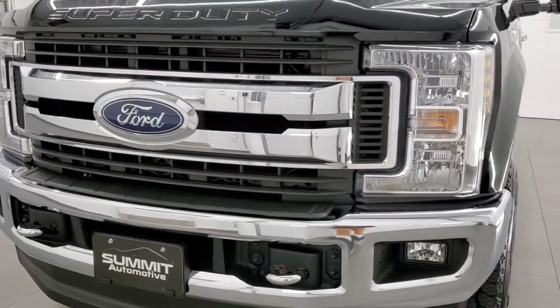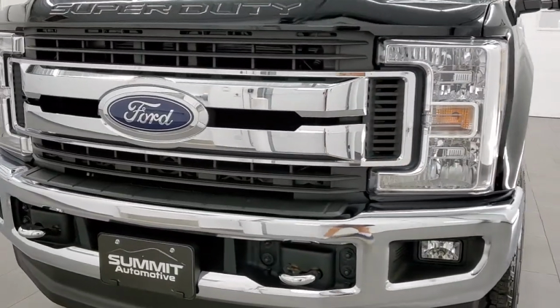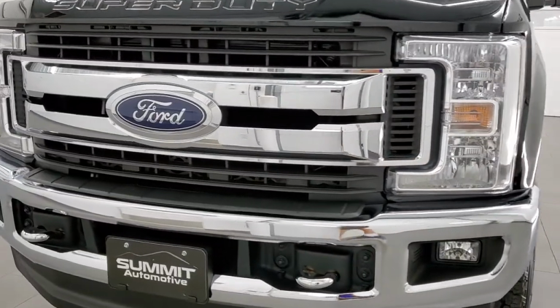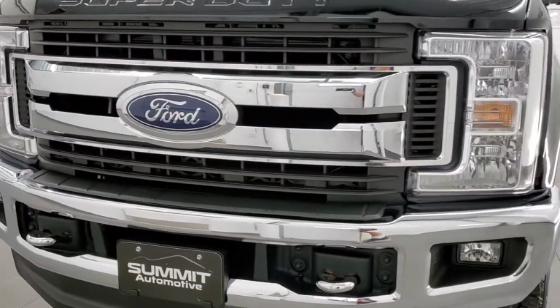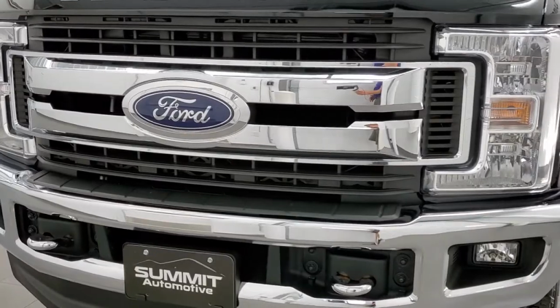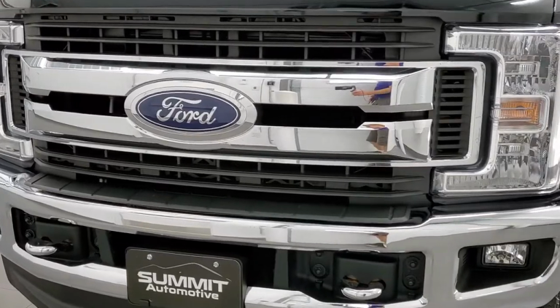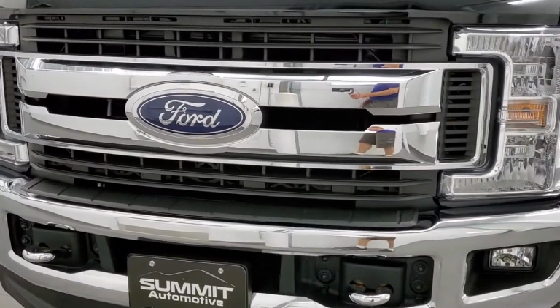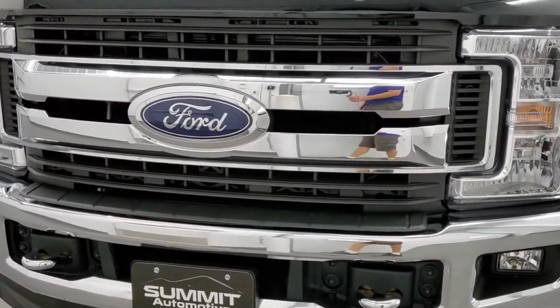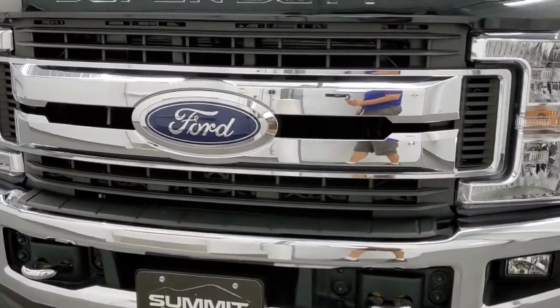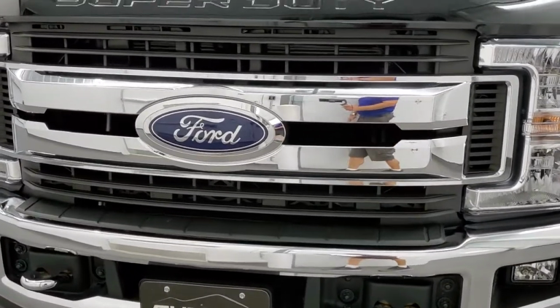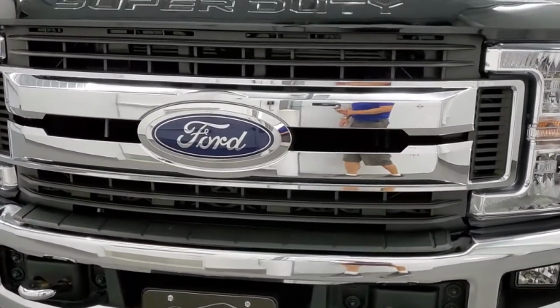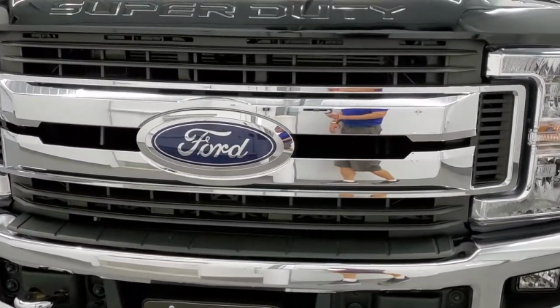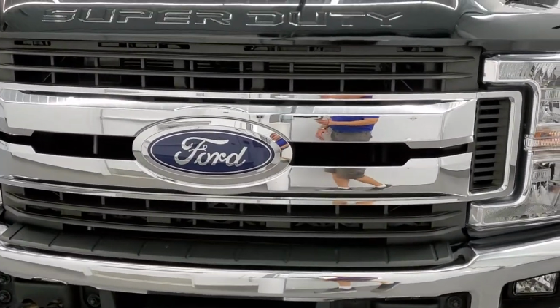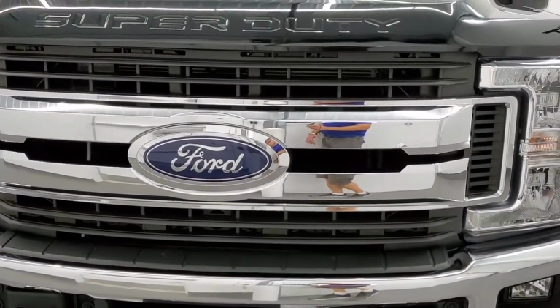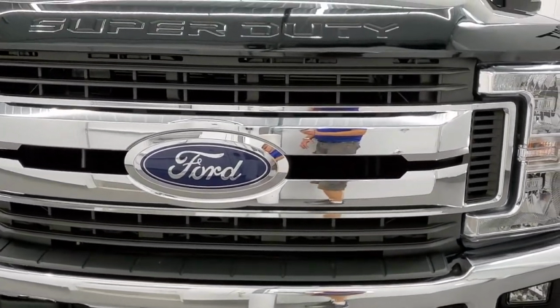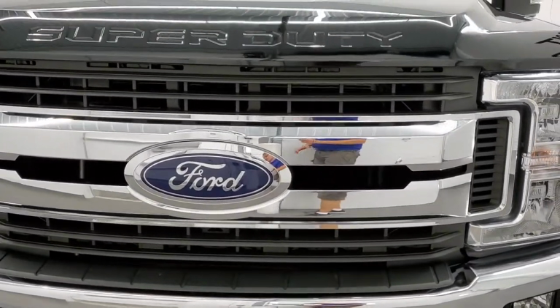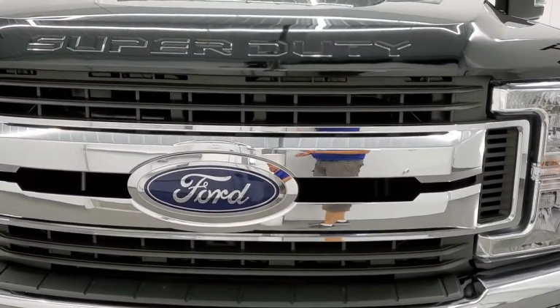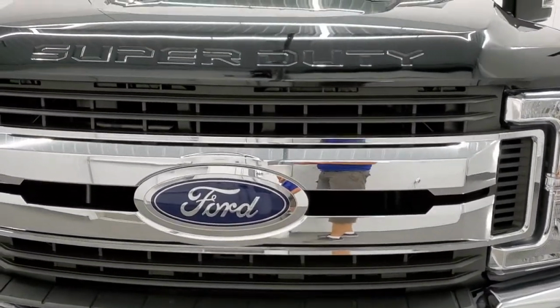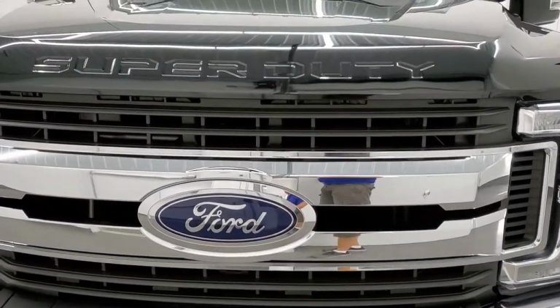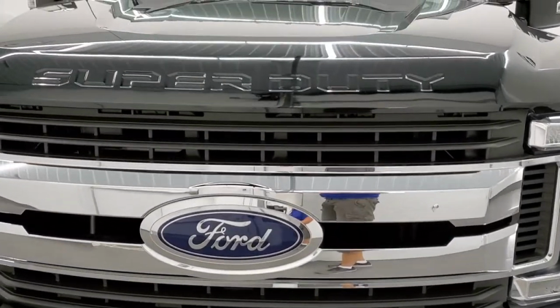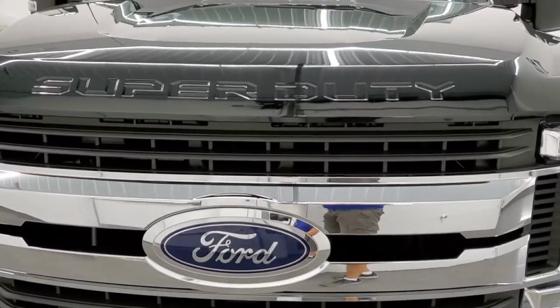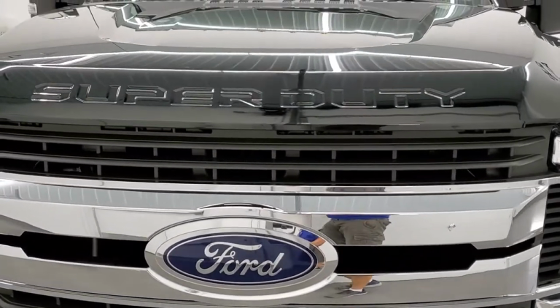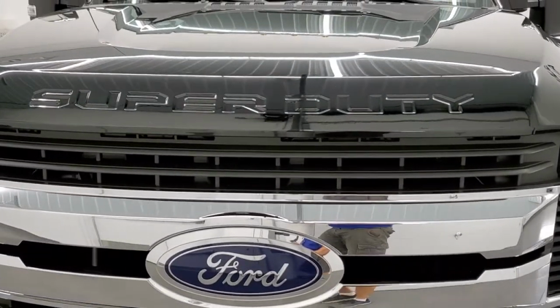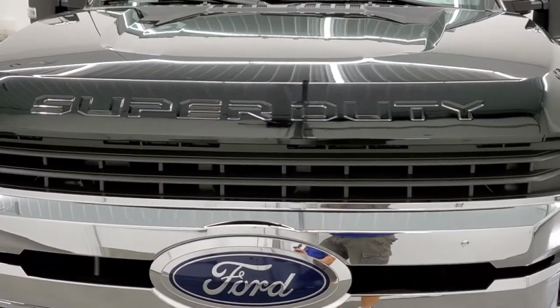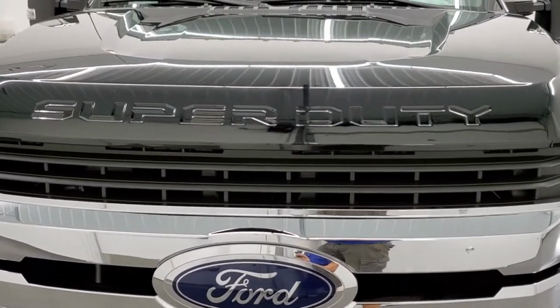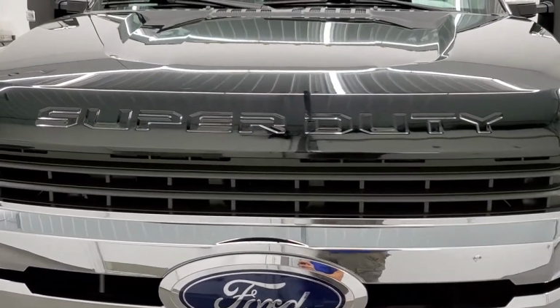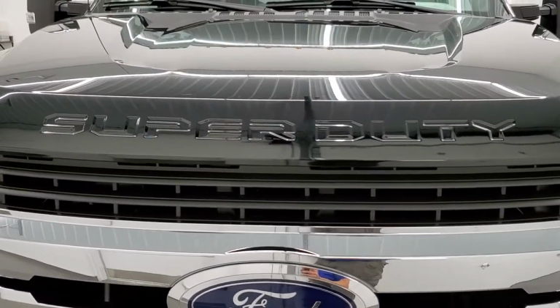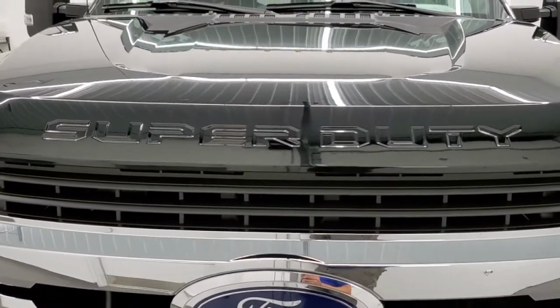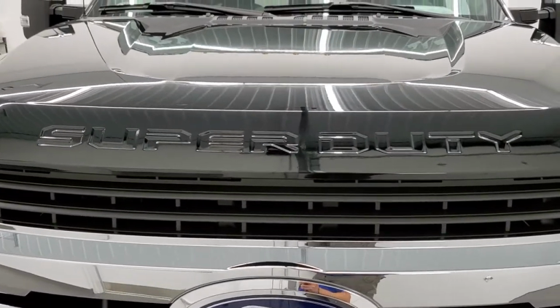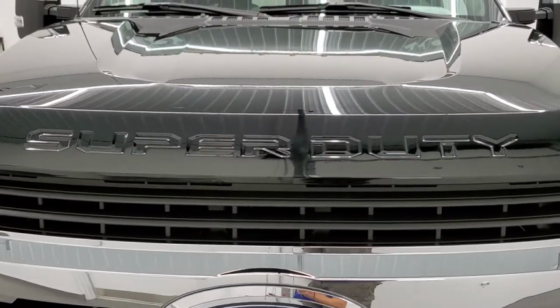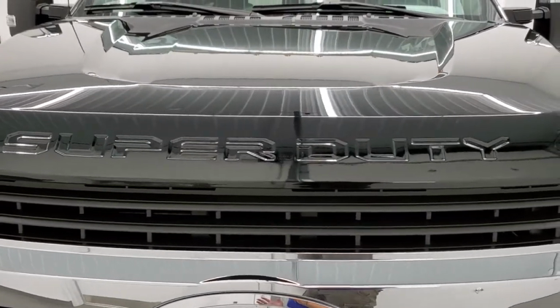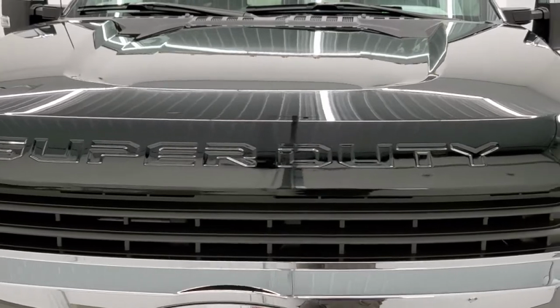Super clean all the way around, inside and out. I would highly recommend it from a quality and condition standpoint.